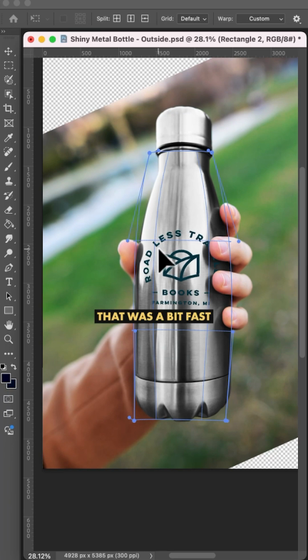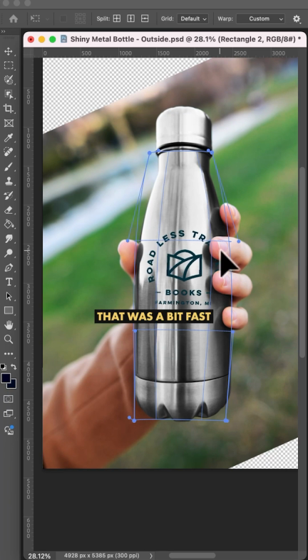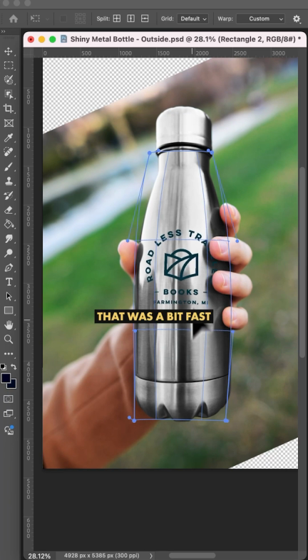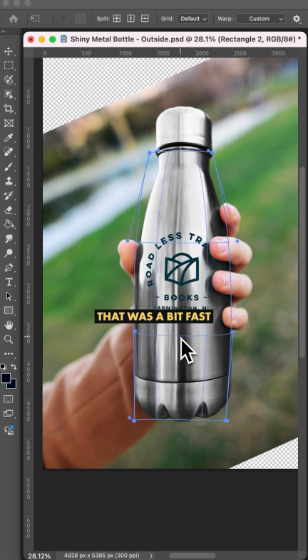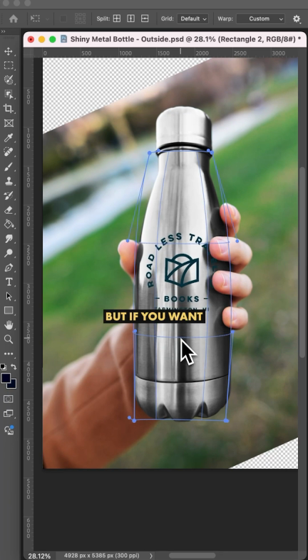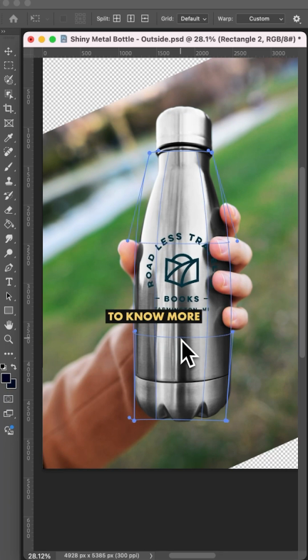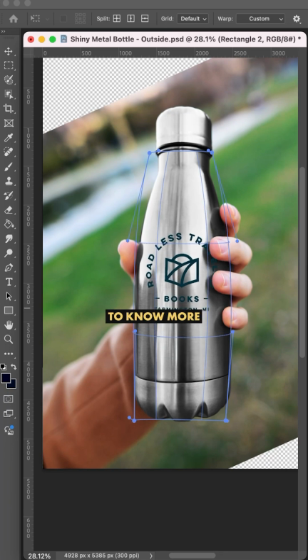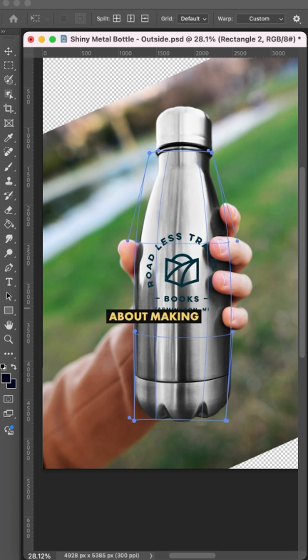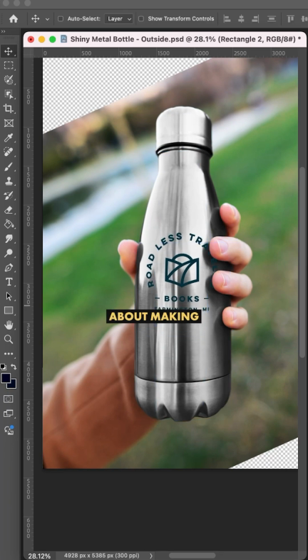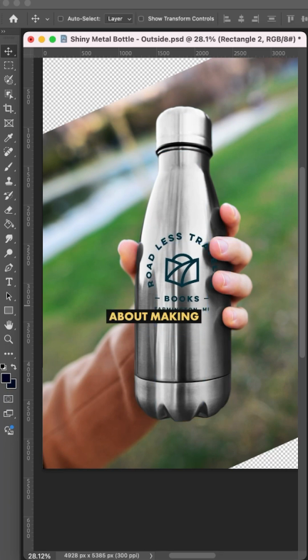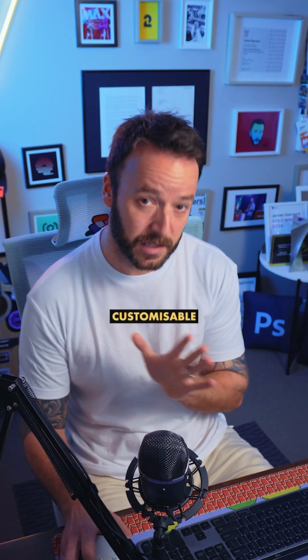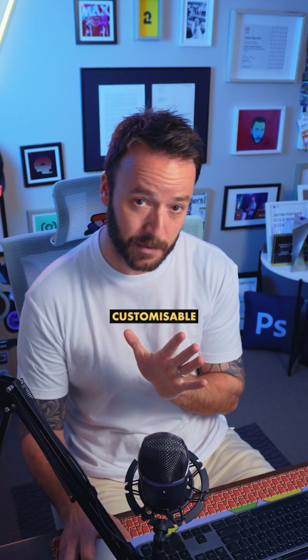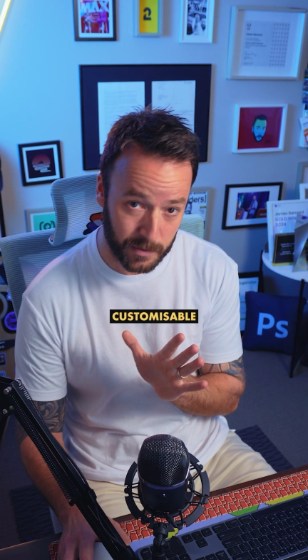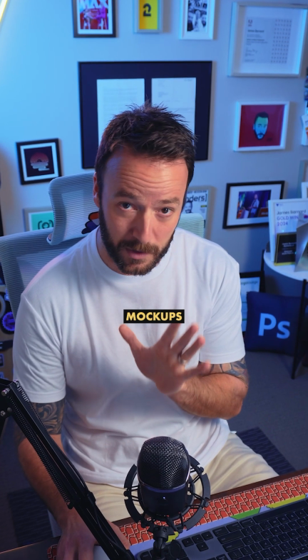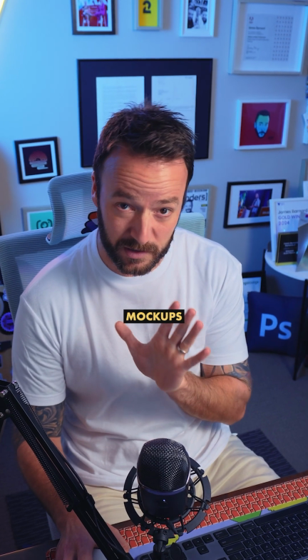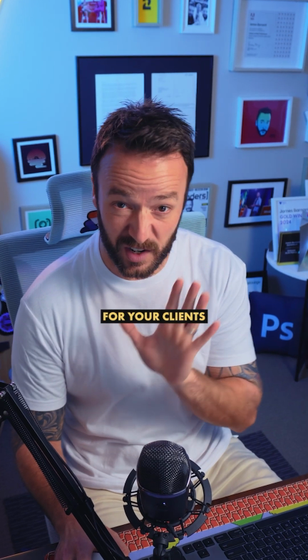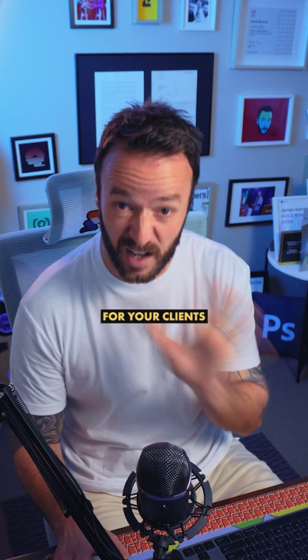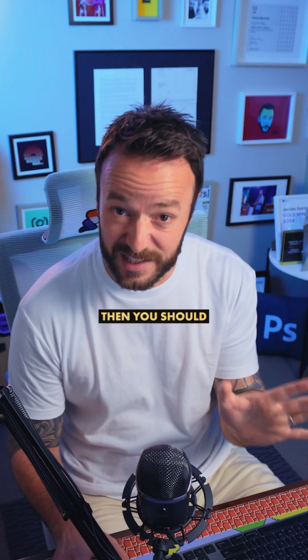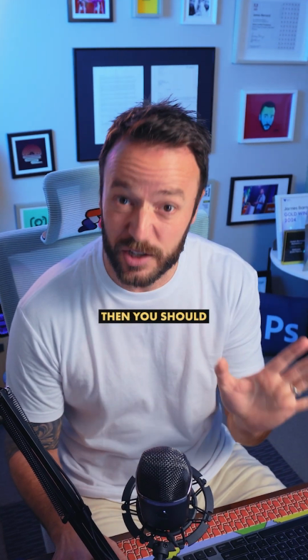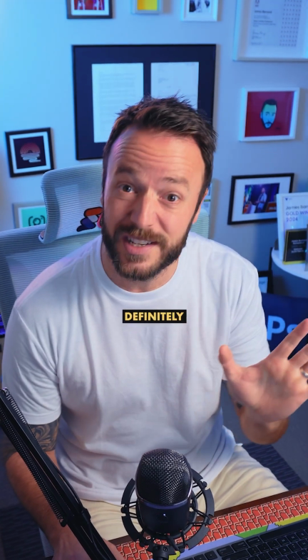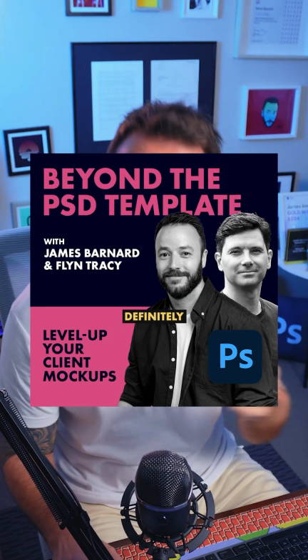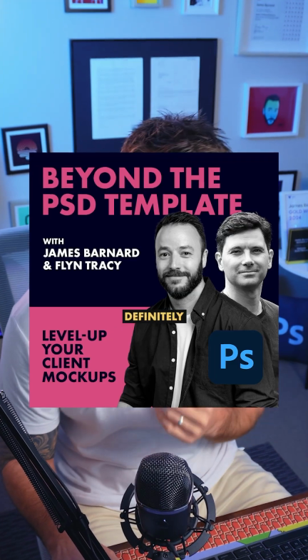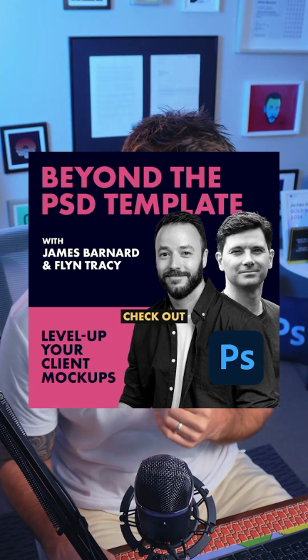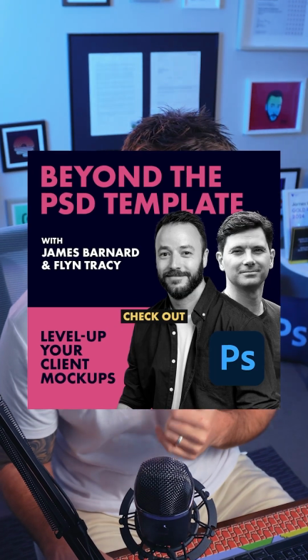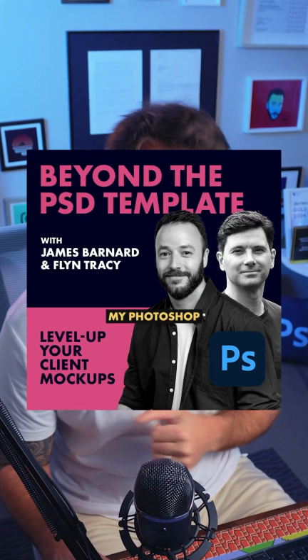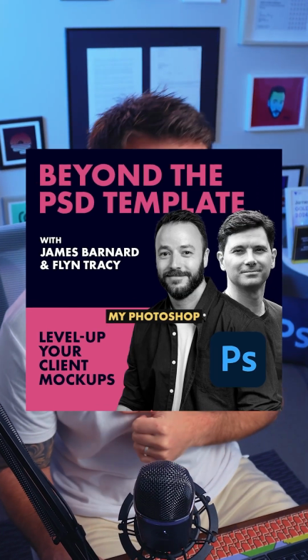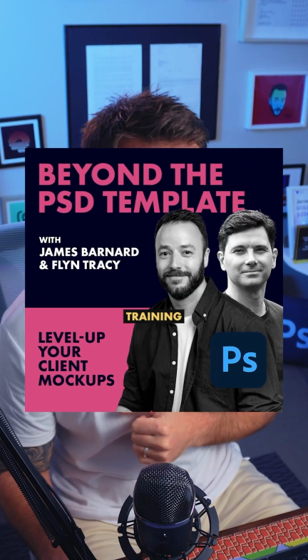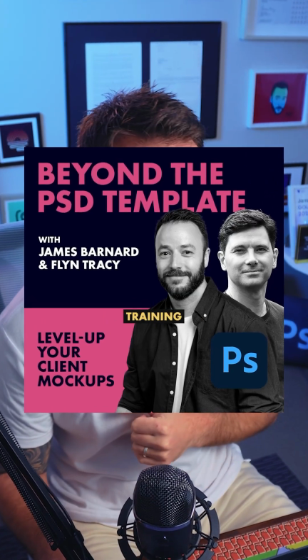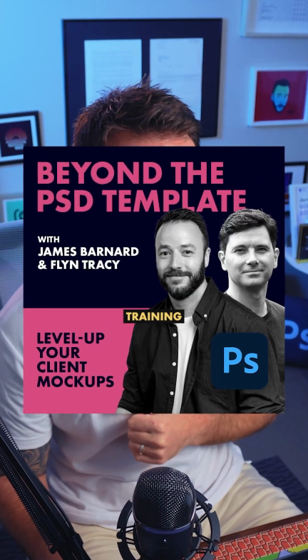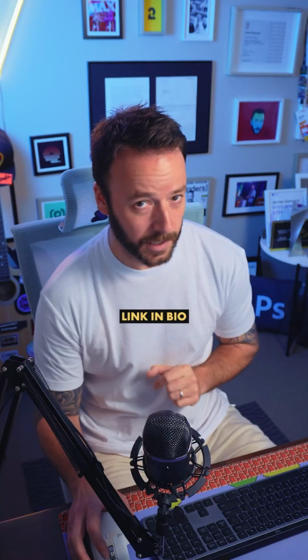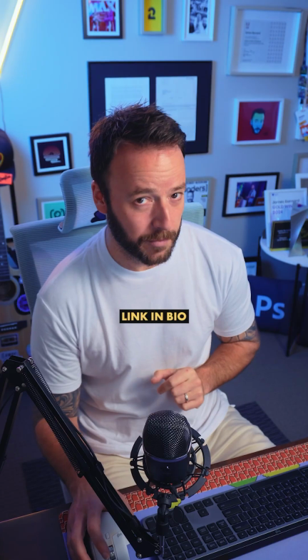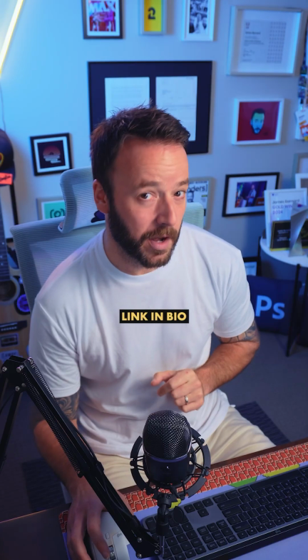That was a bit fast, but if you want to know more about making customisable mock-ups for your clients then you should definitely check out my Photoshop training linked in bio.